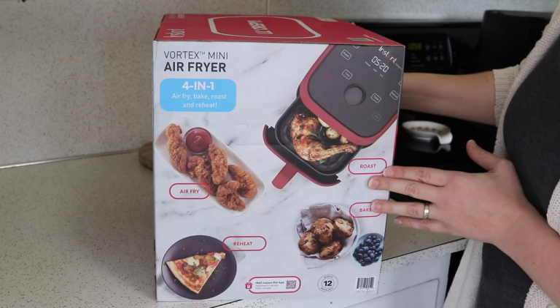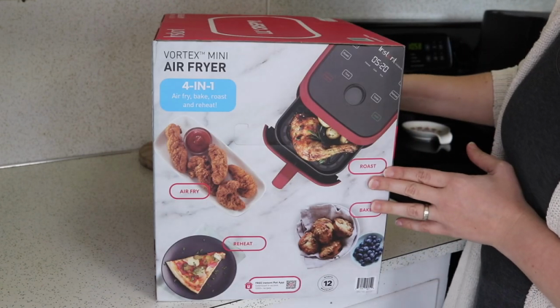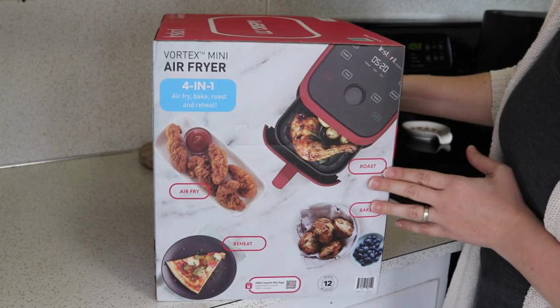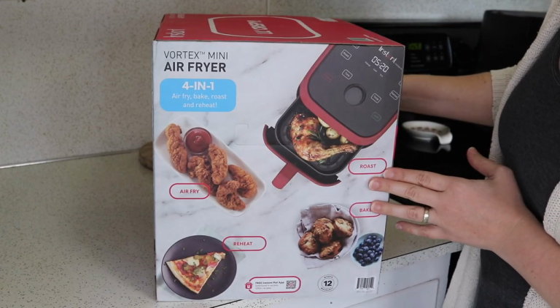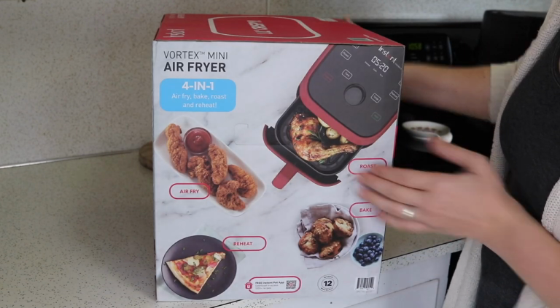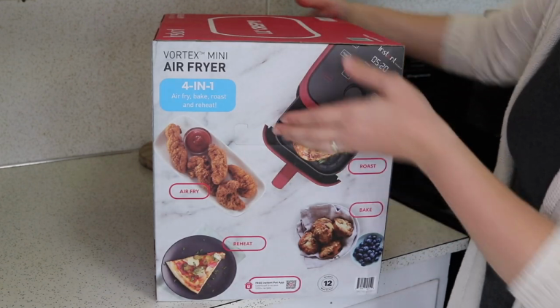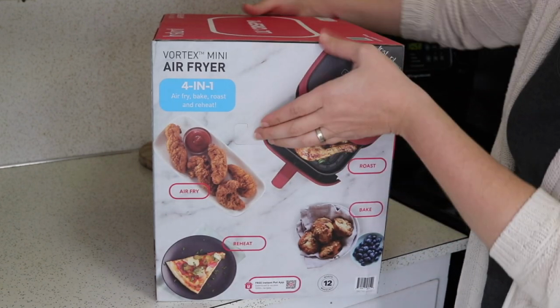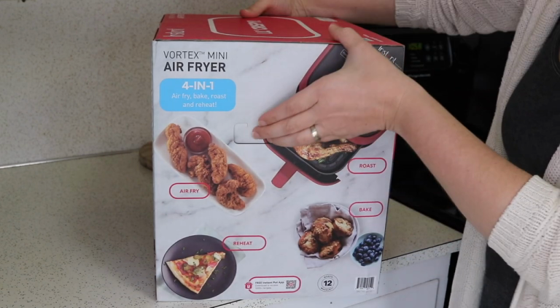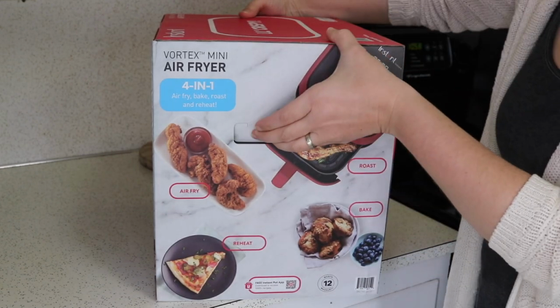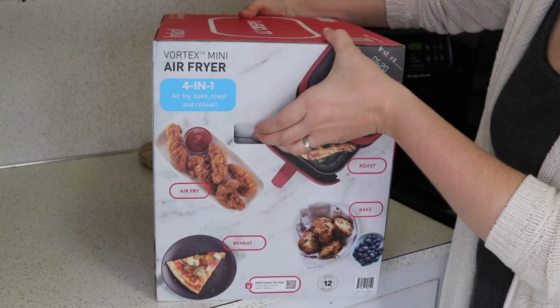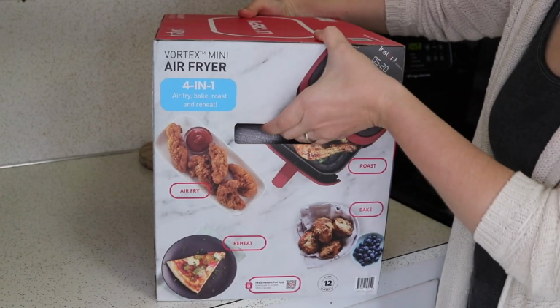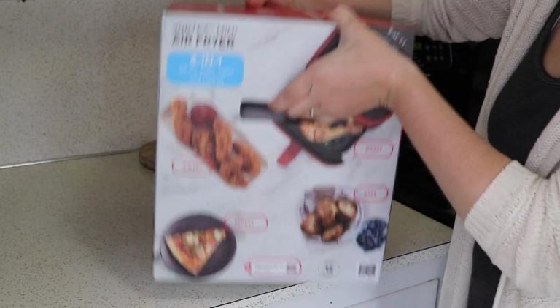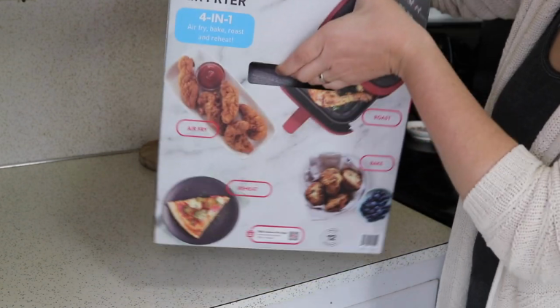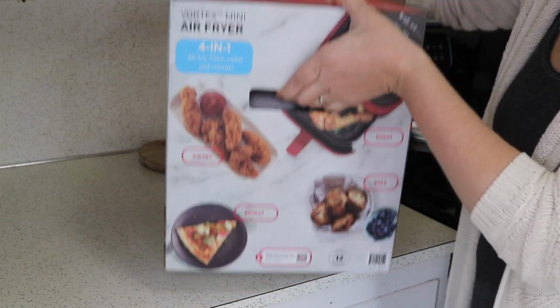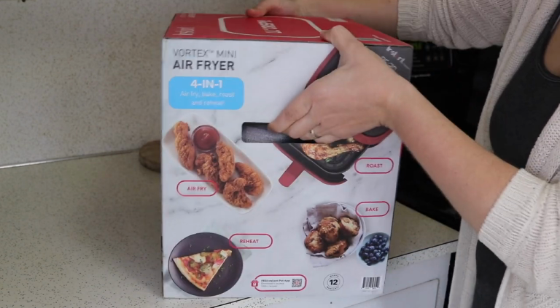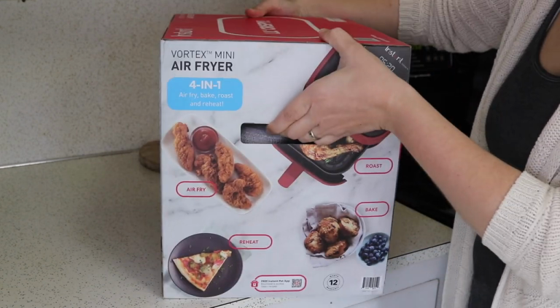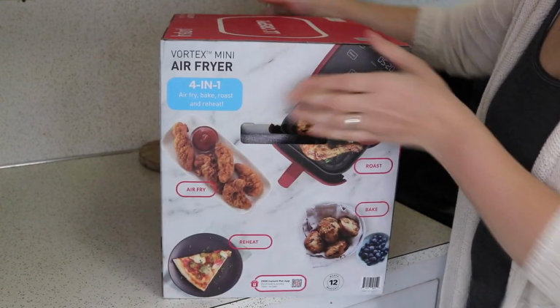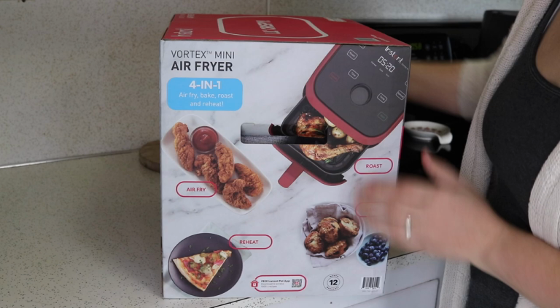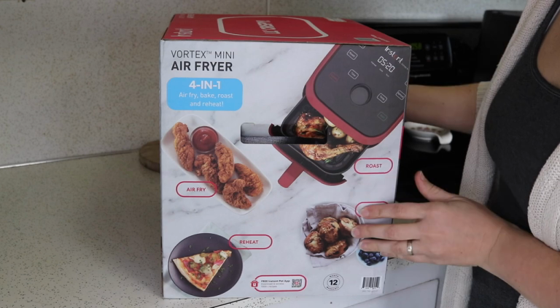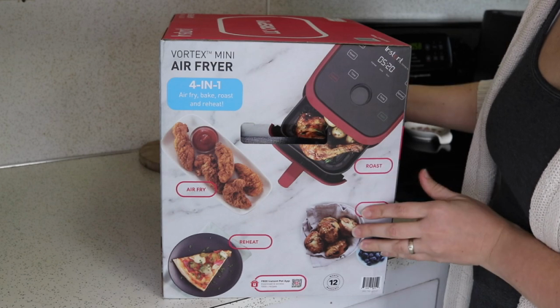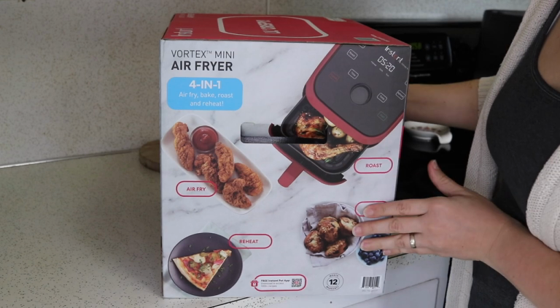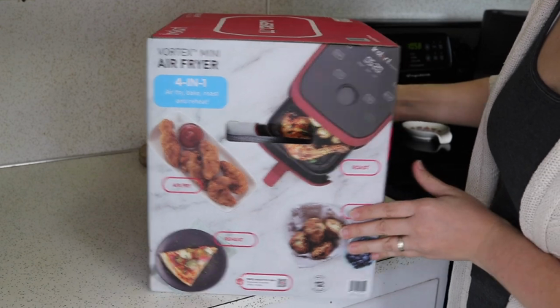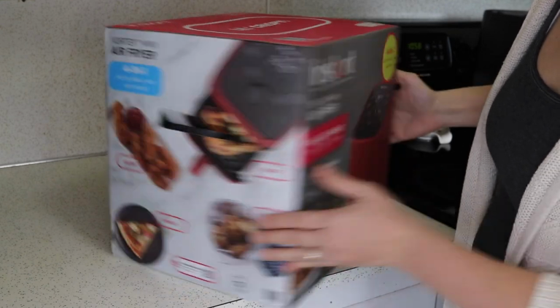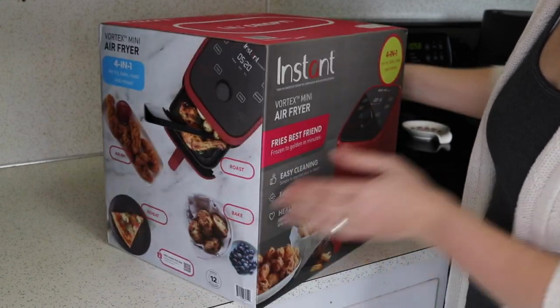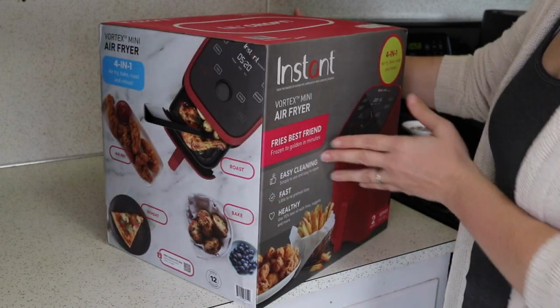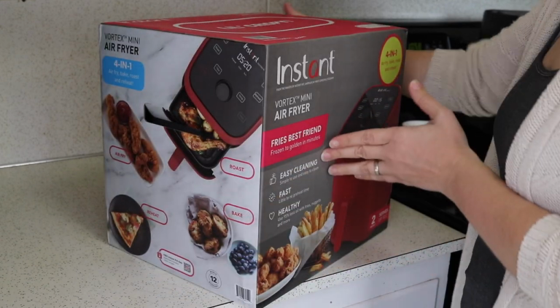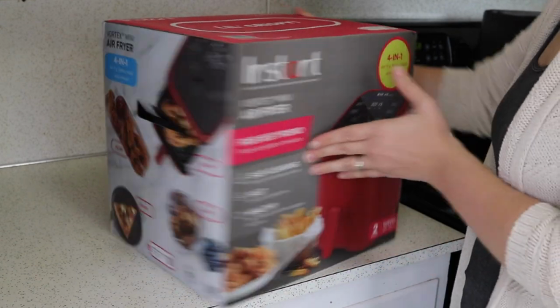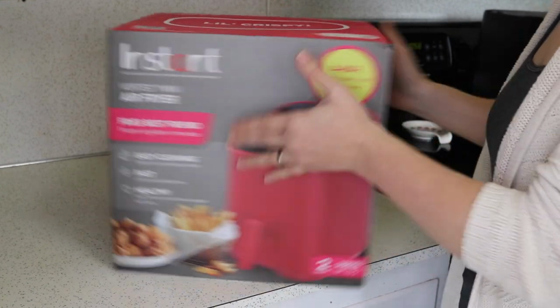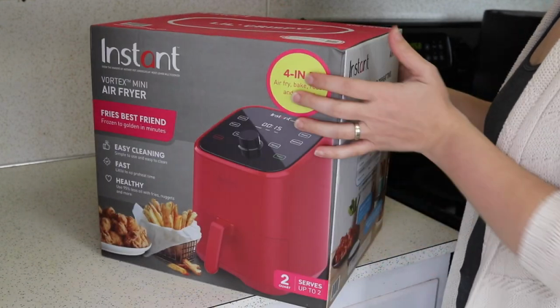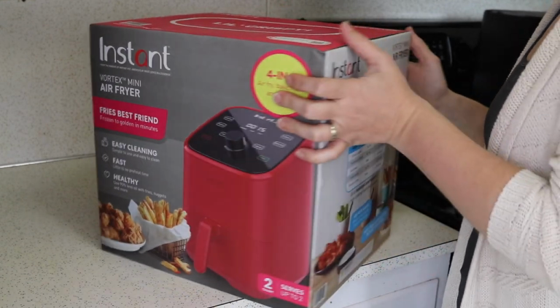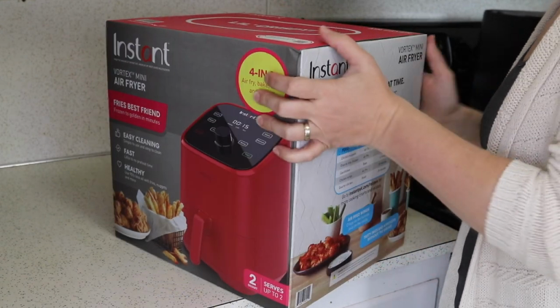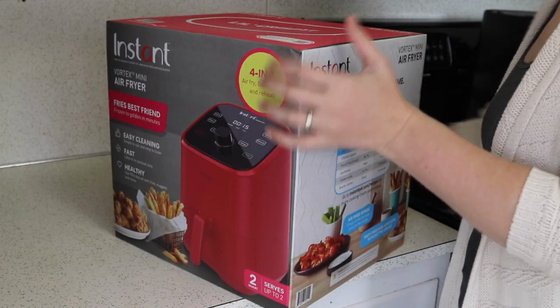Nothing too exciting on the box. It does have handles so you can carry it easily. It's very light because it is very small.